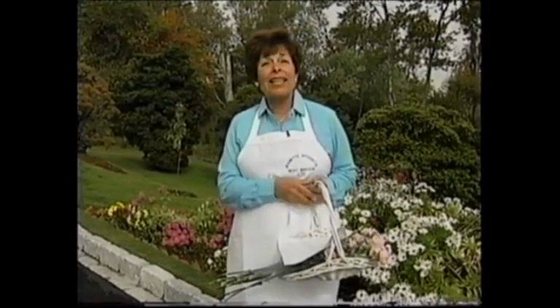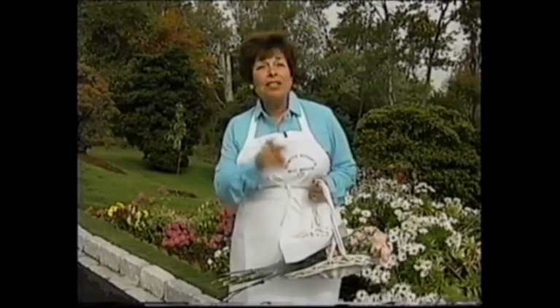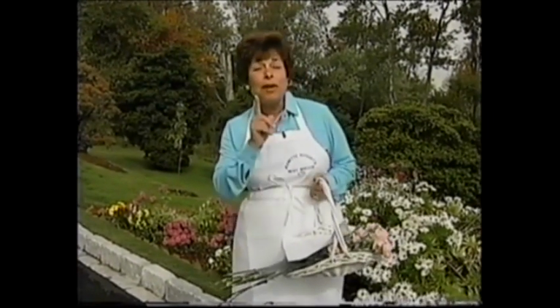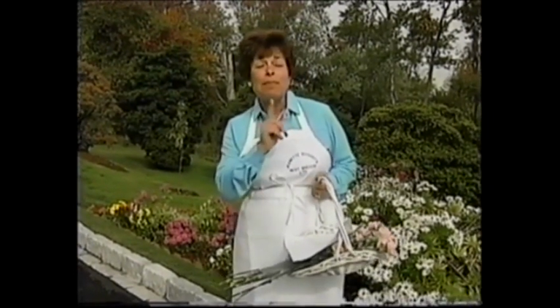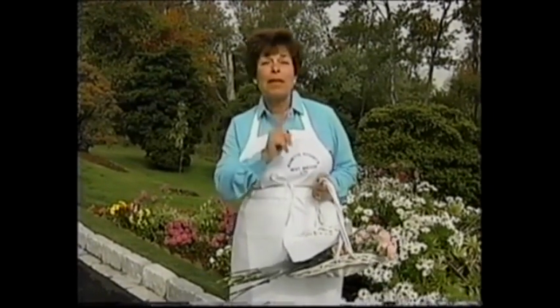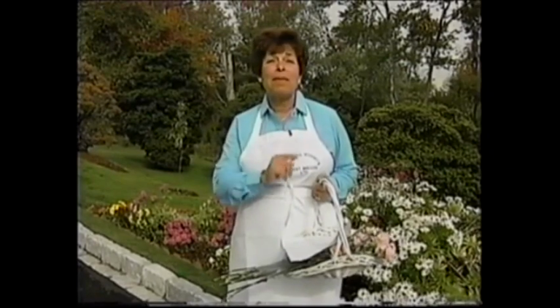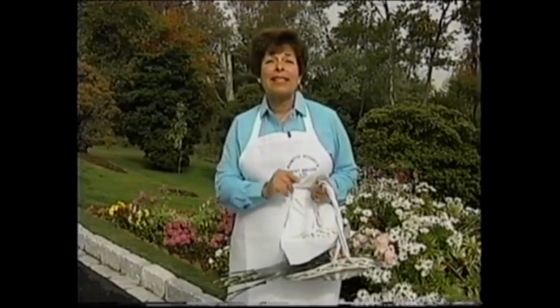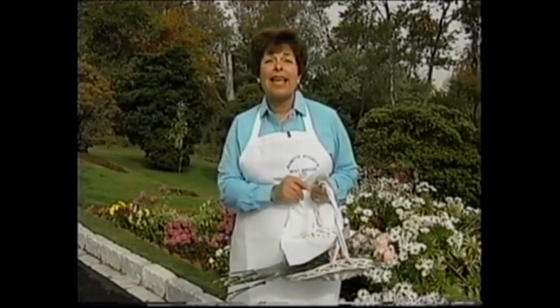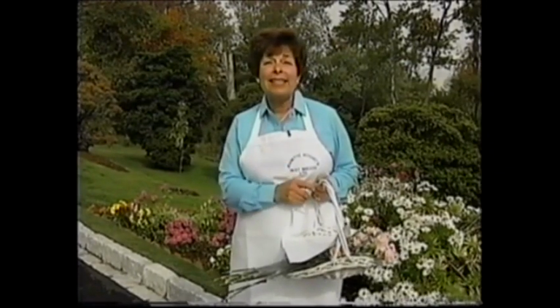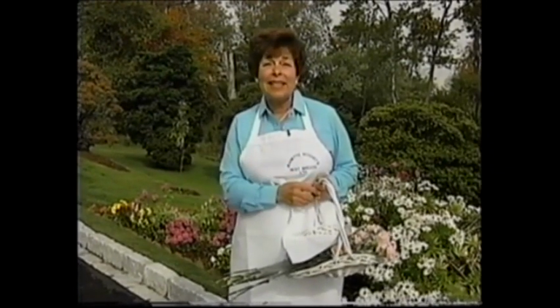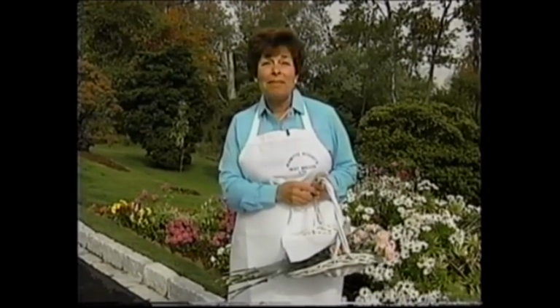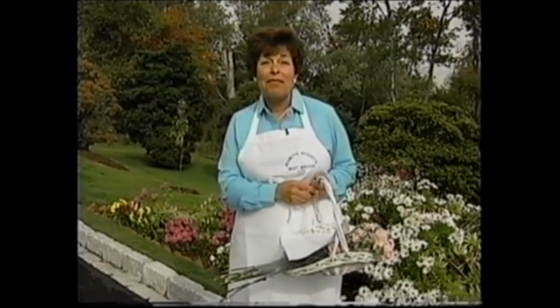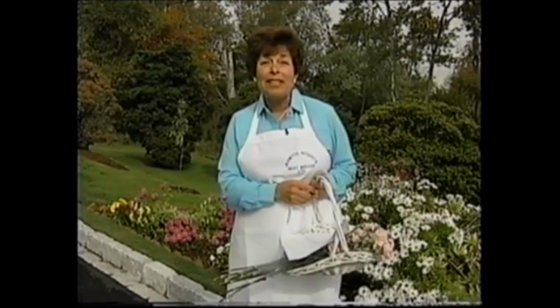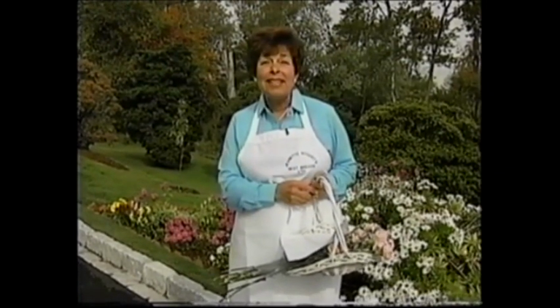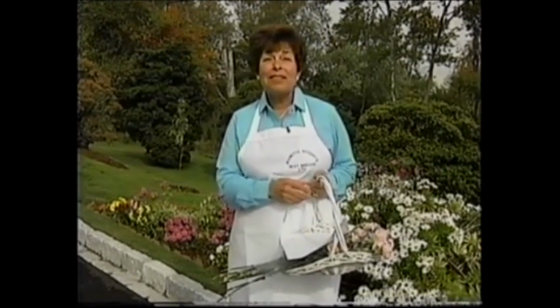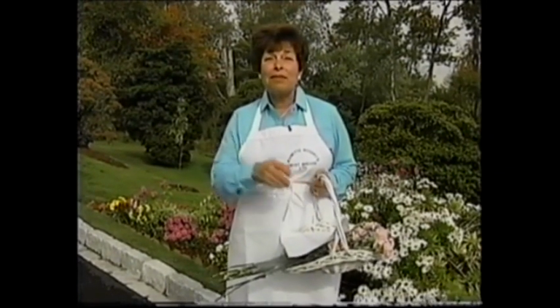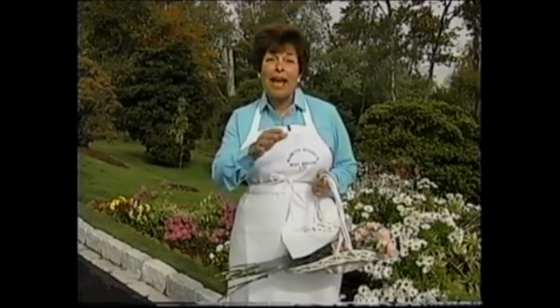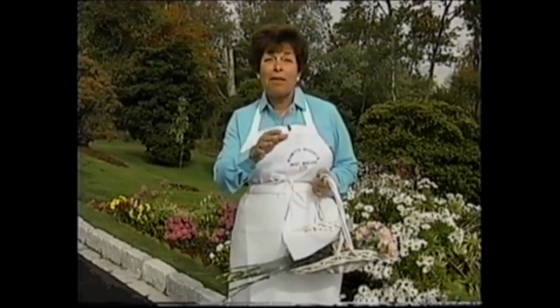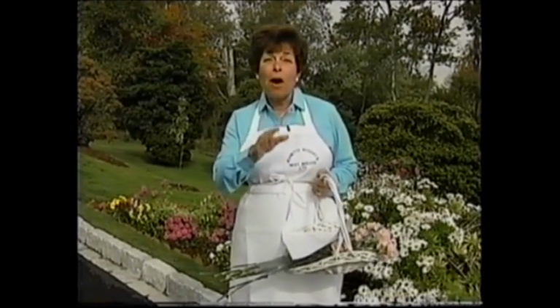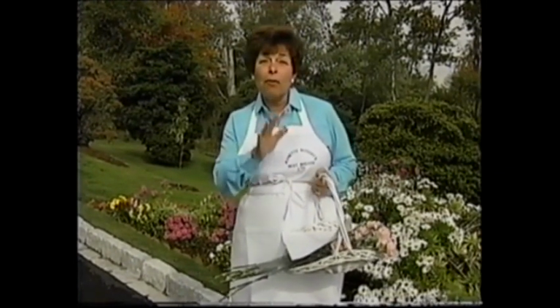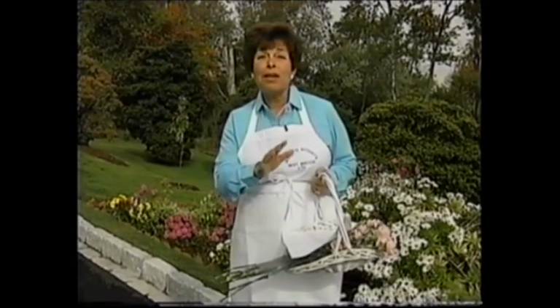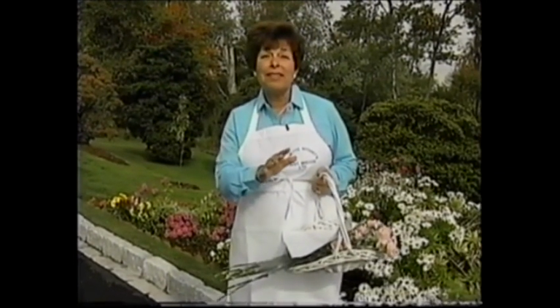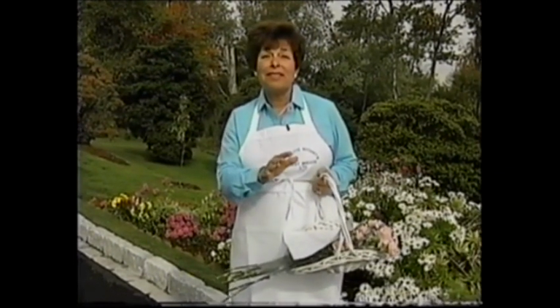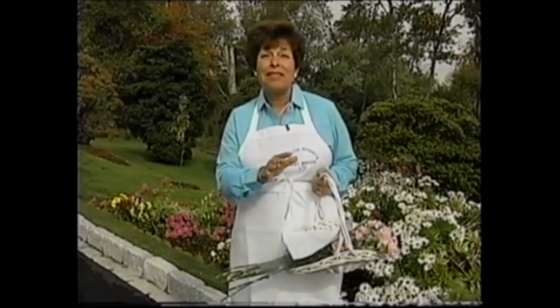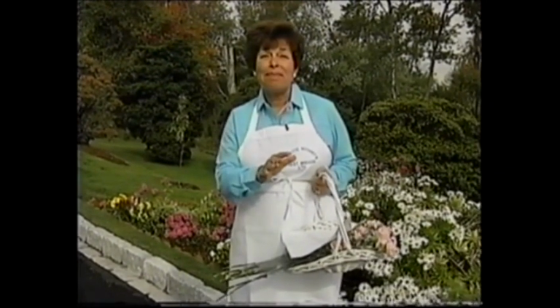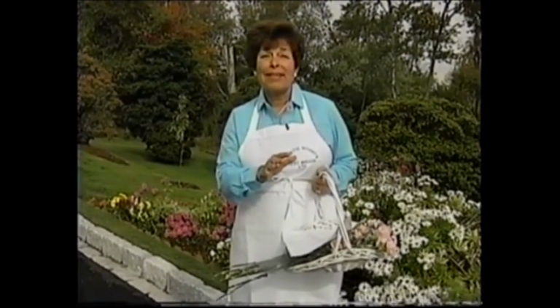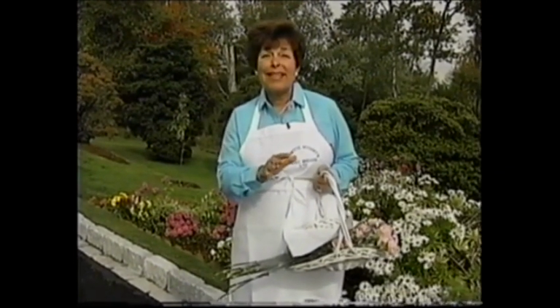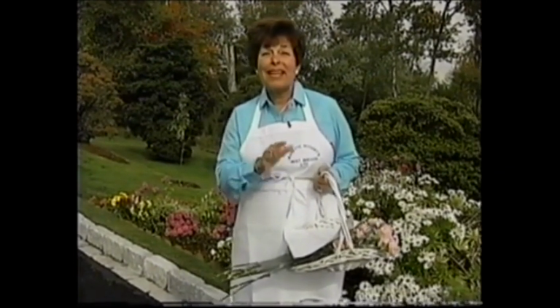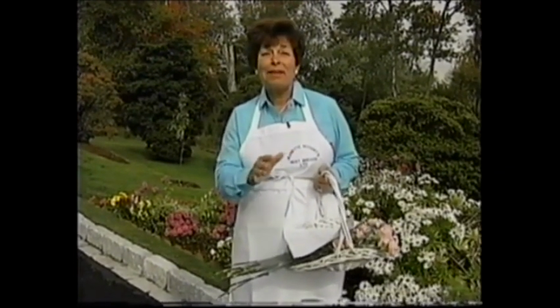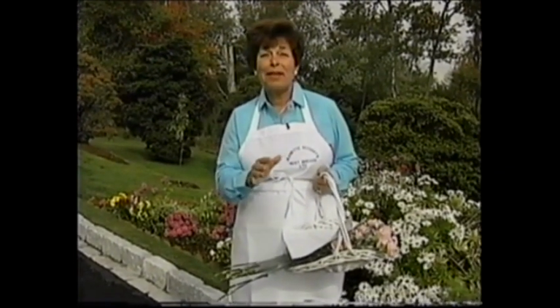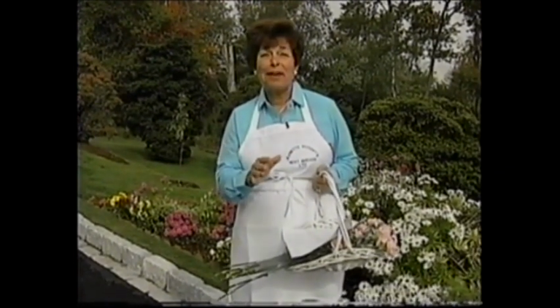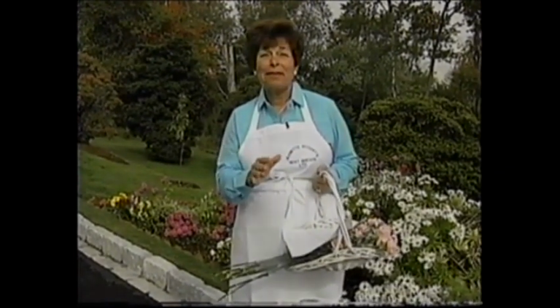Each recipe makes 18 muffins, so now hold on to your seatbelts. Here we go.